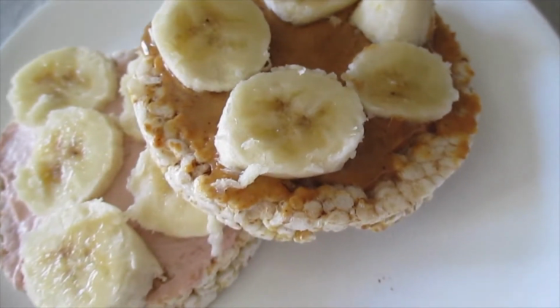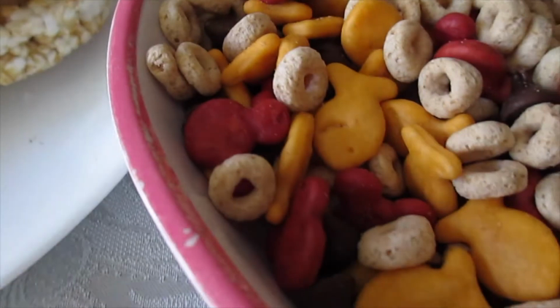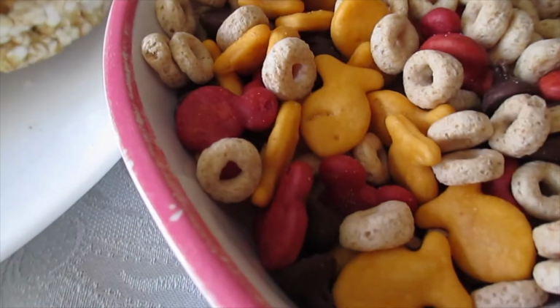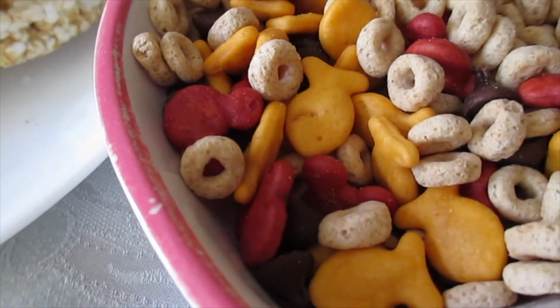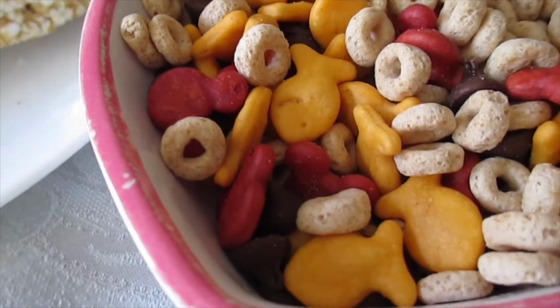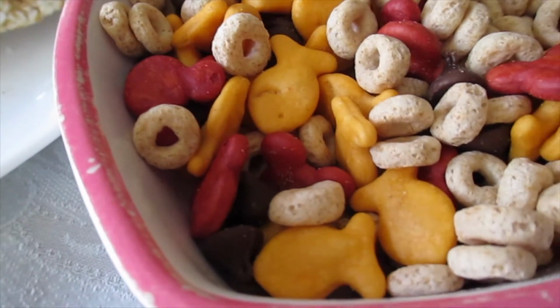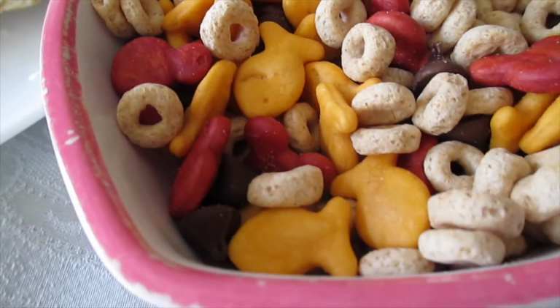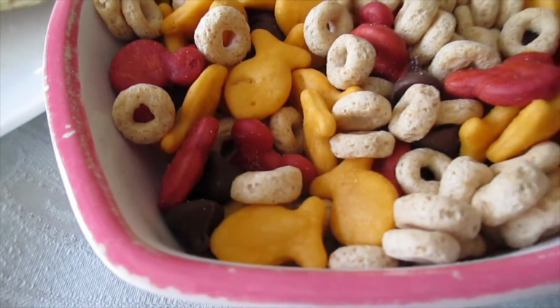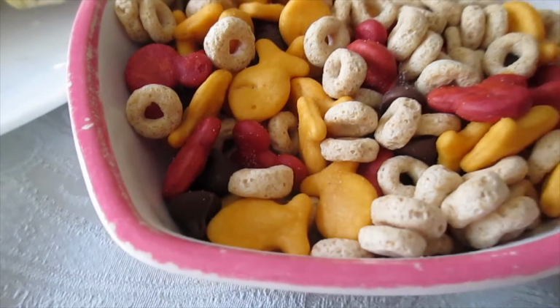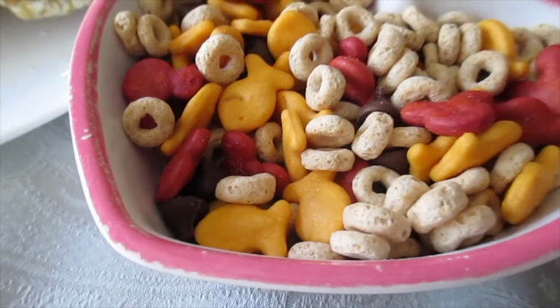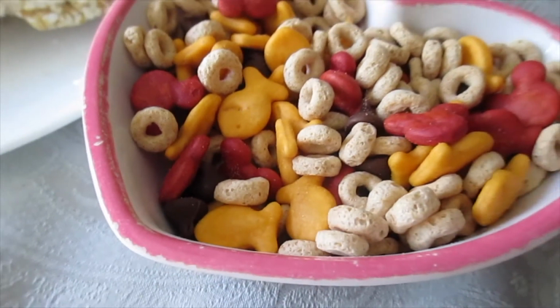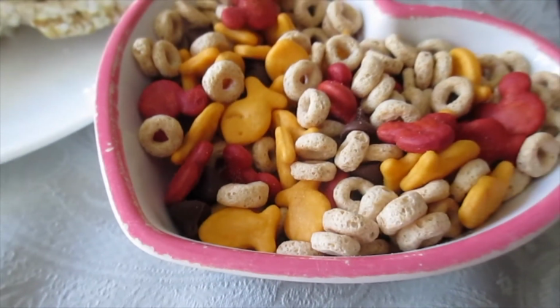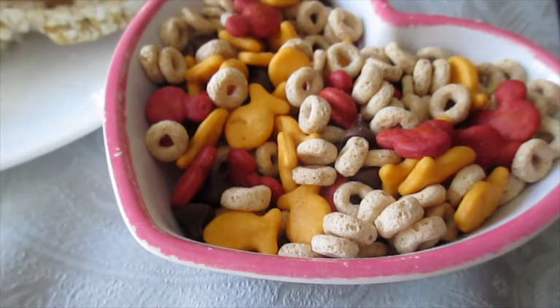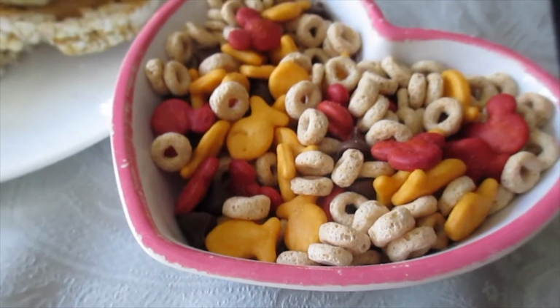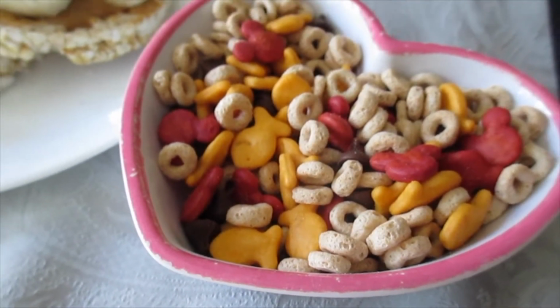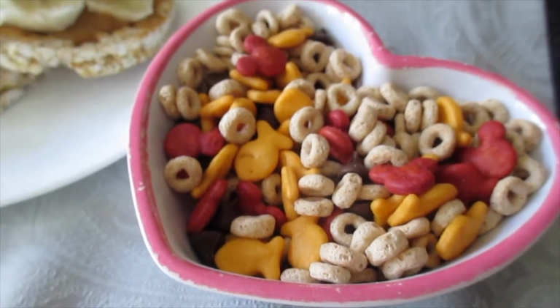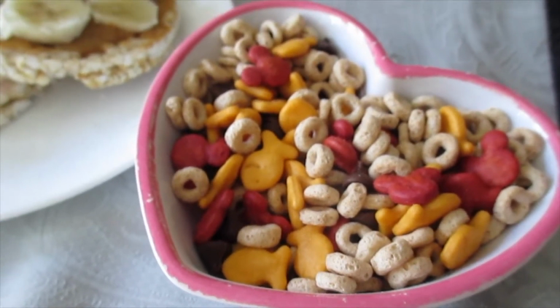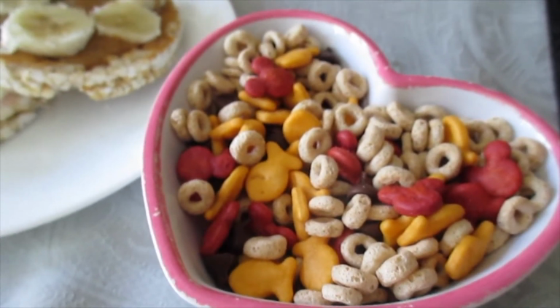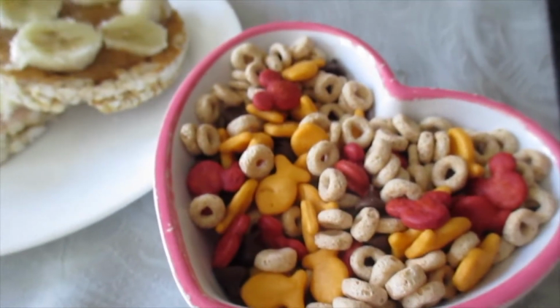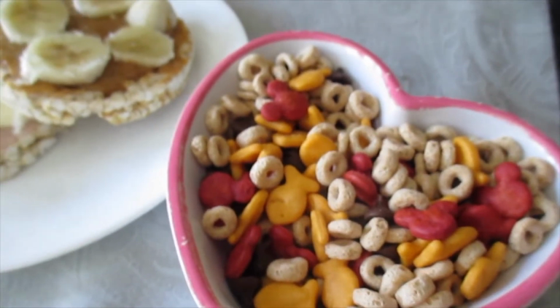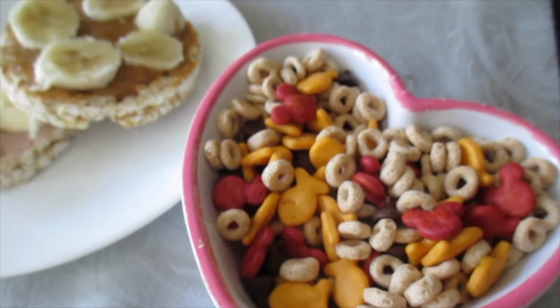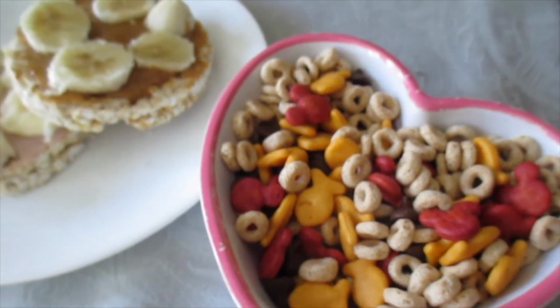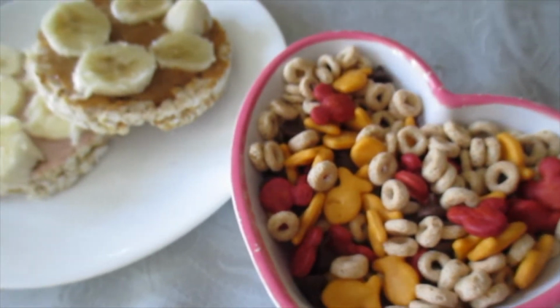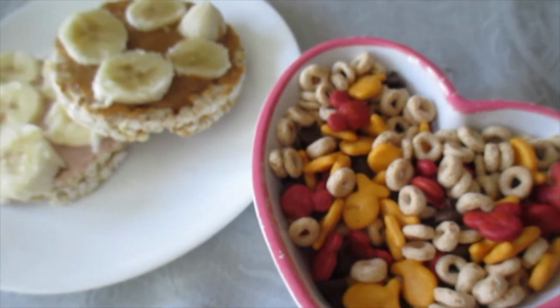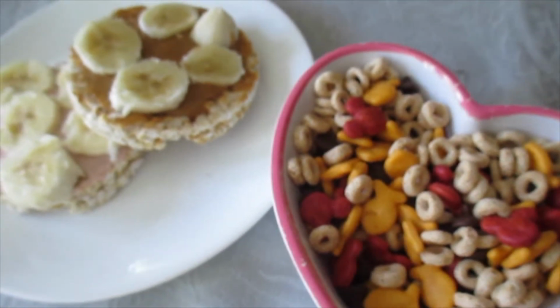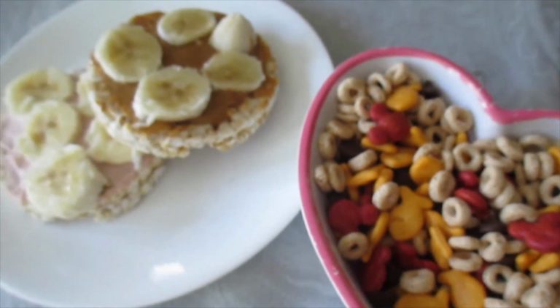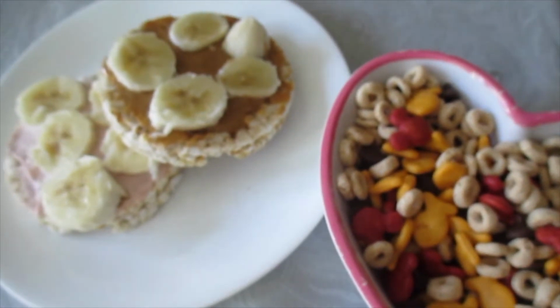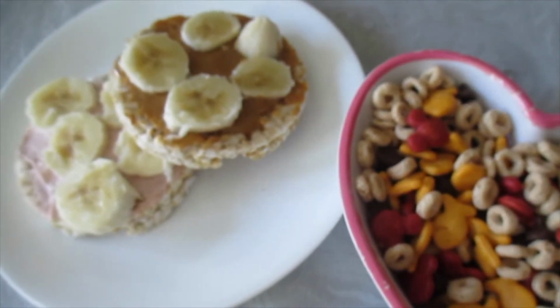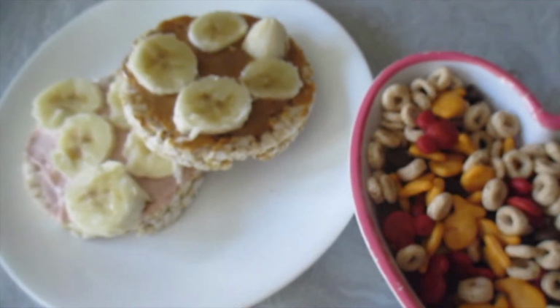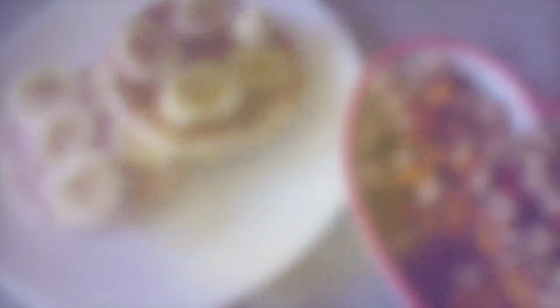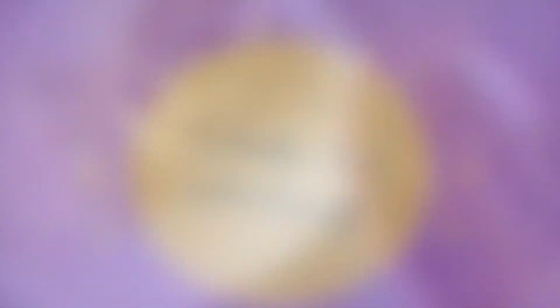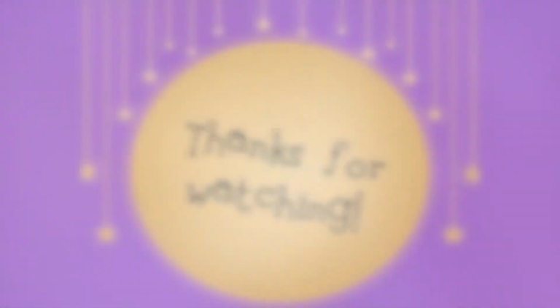The great thing about these snacks is that you can always alter them to how you like it. Thanks for watching!